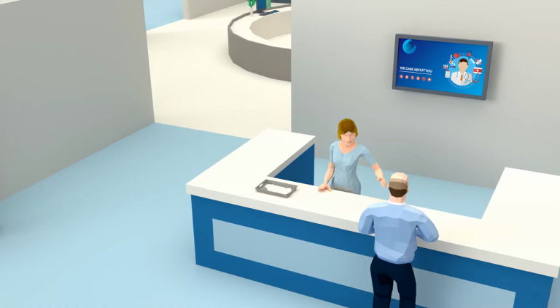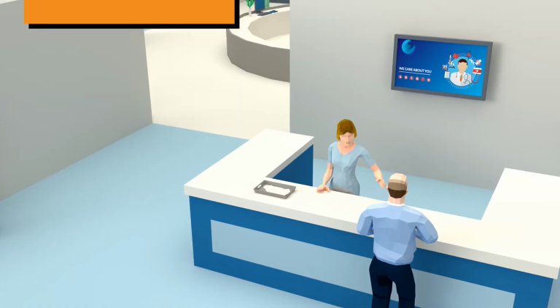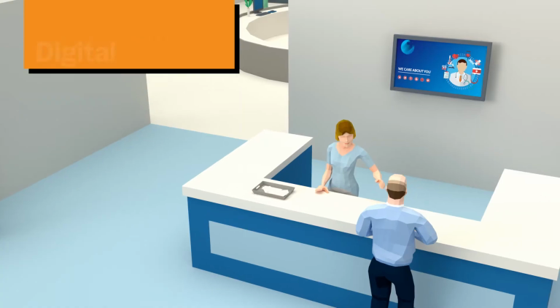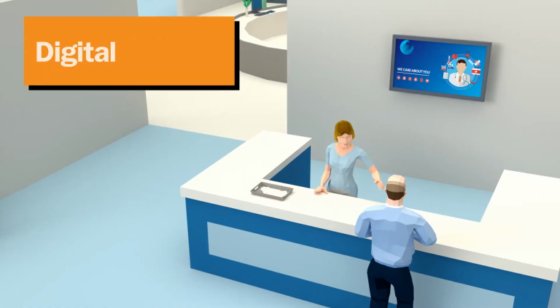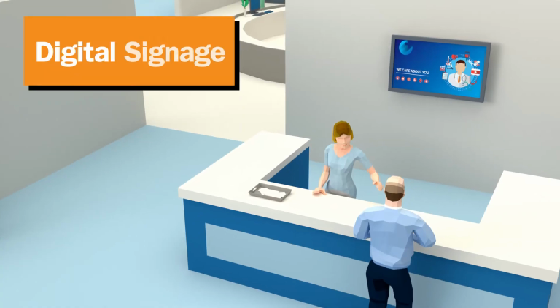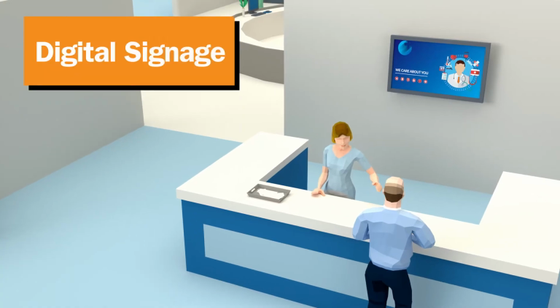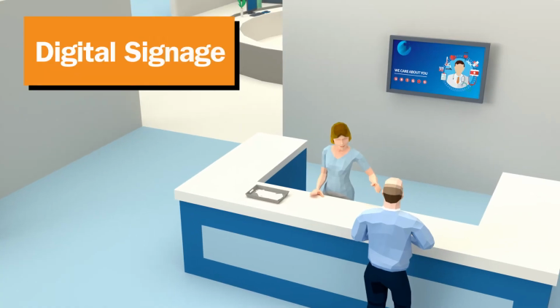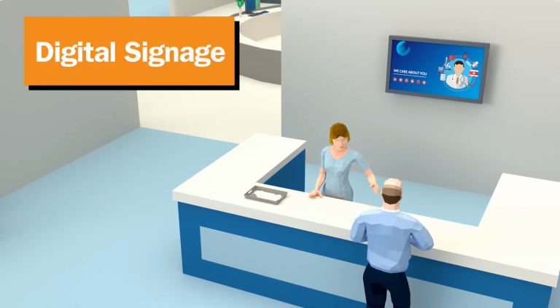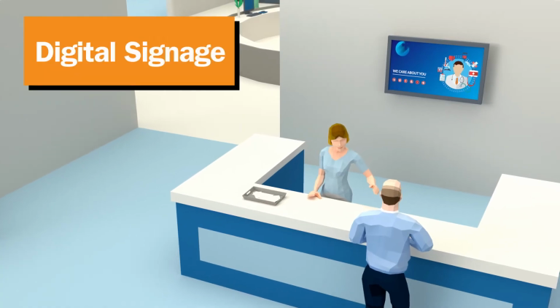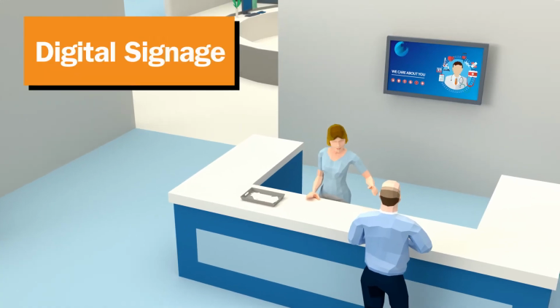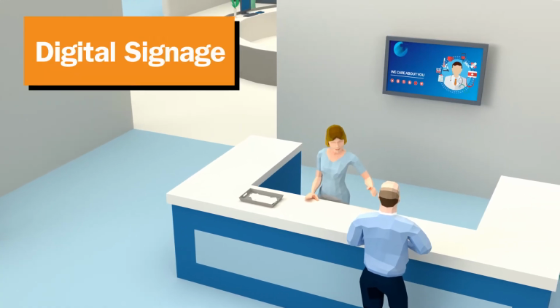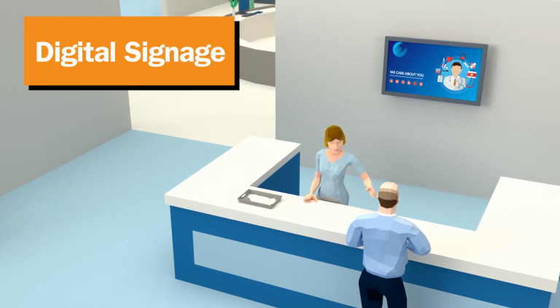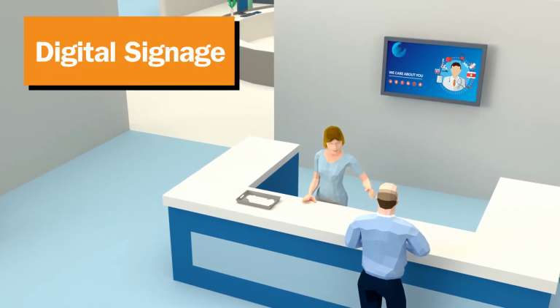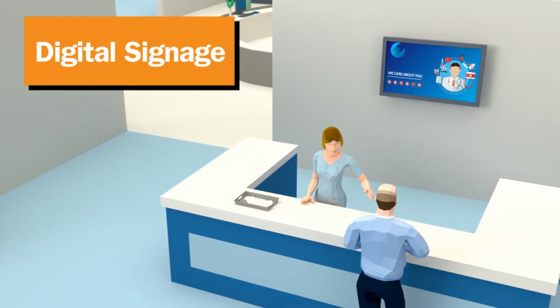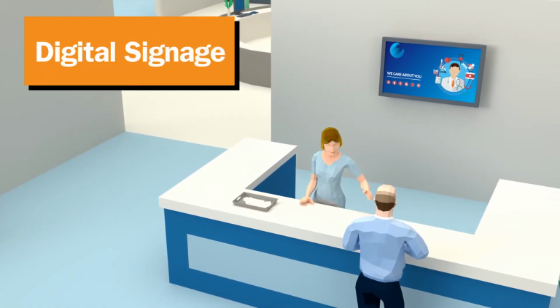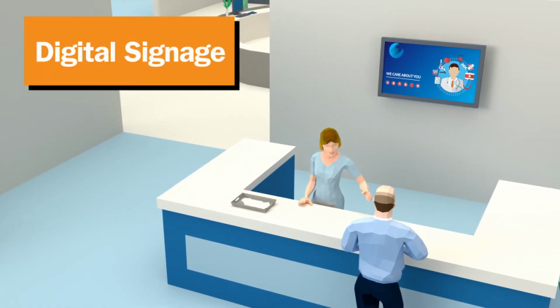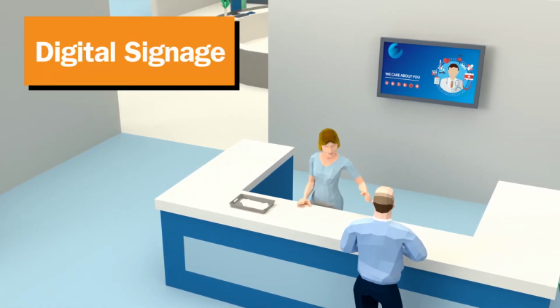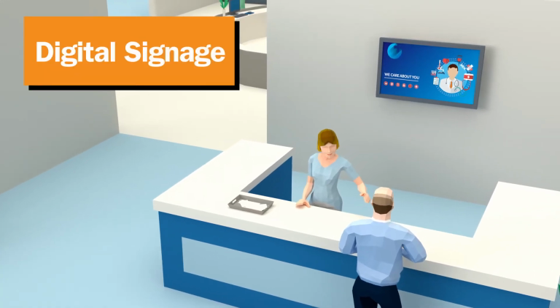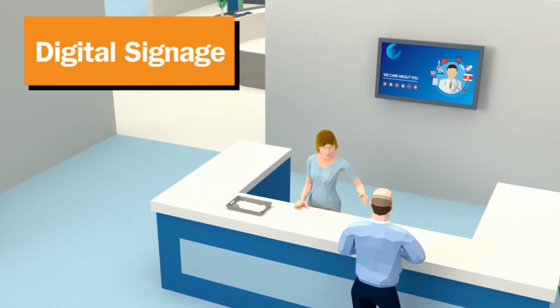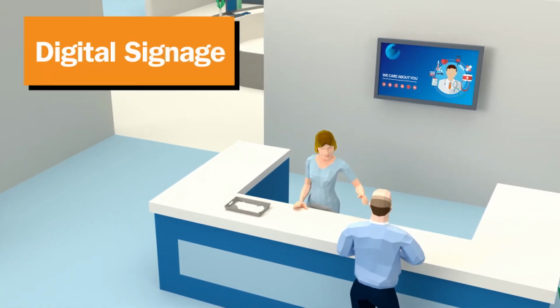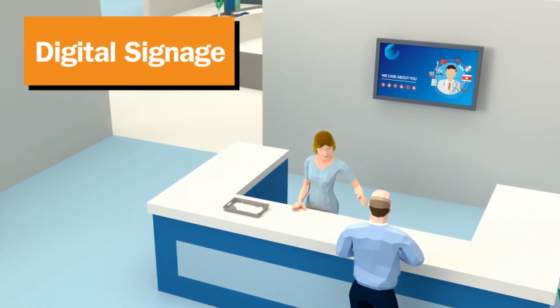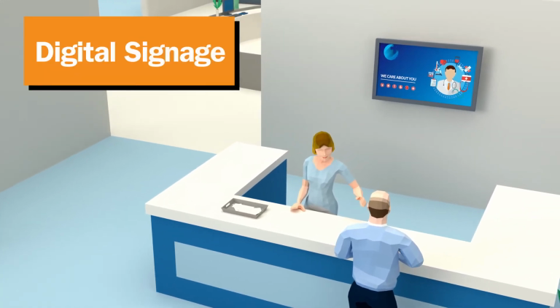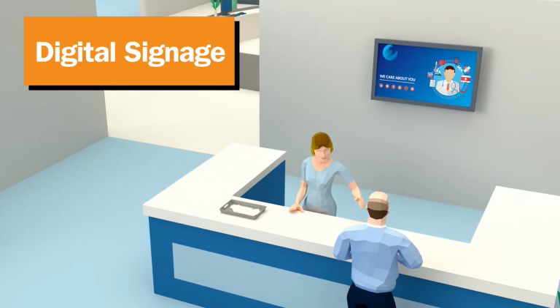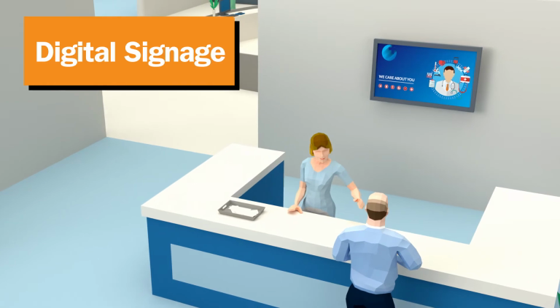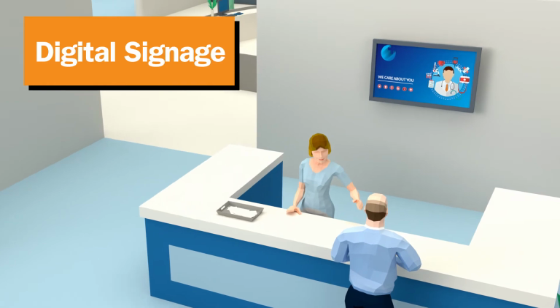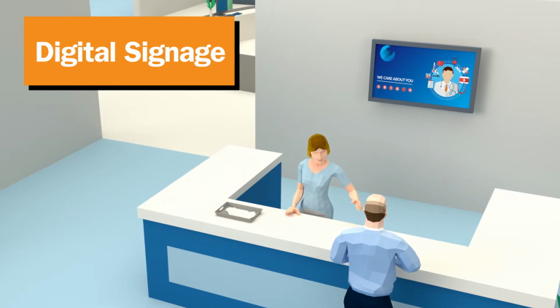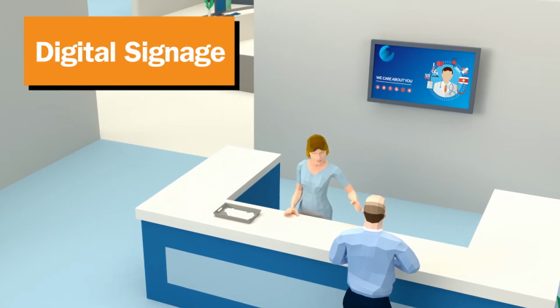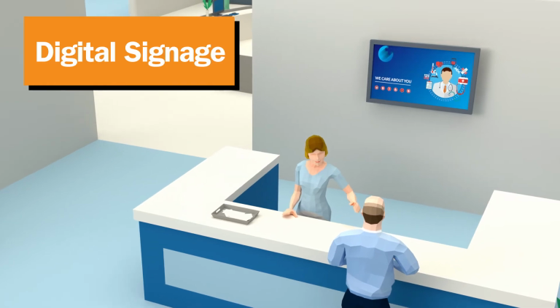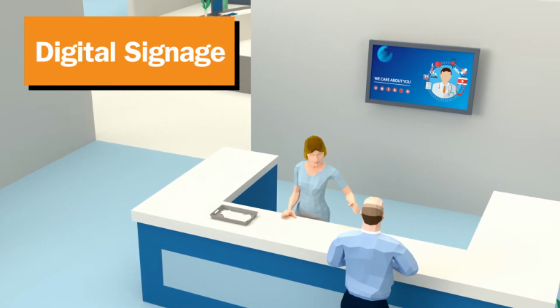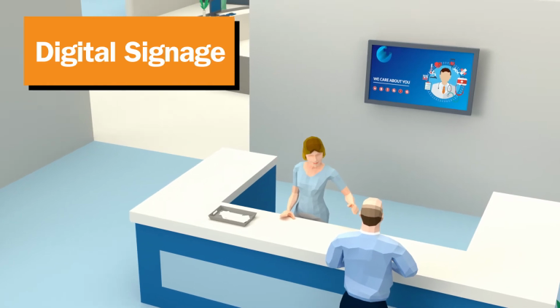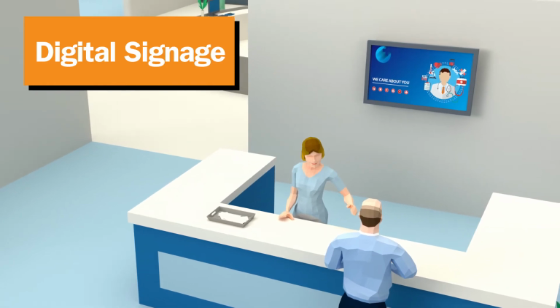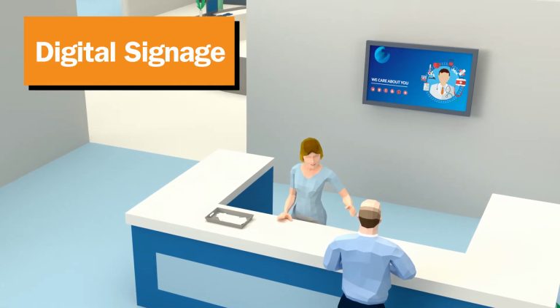Keep patients informed with digital signage that displays hospital maps and markets services offered.